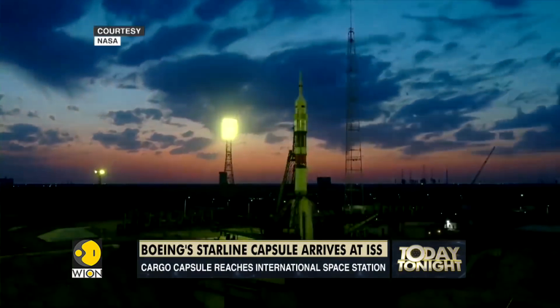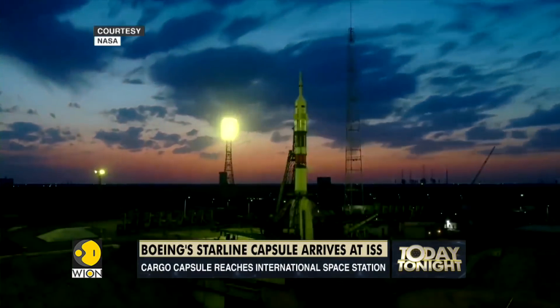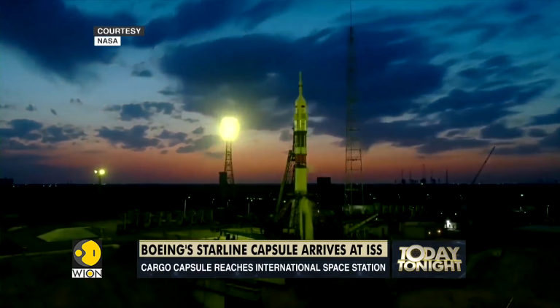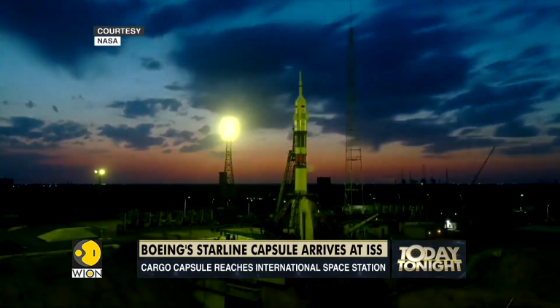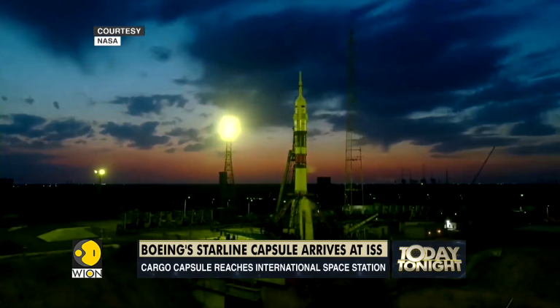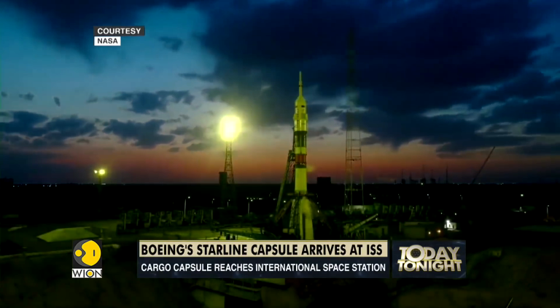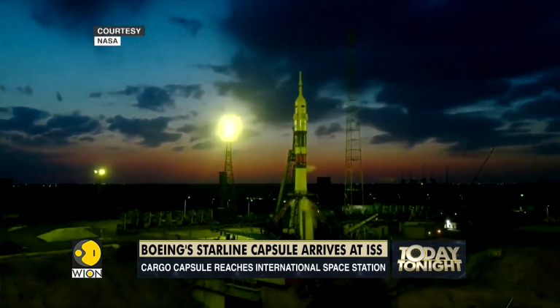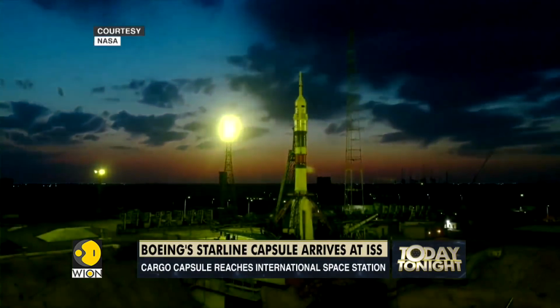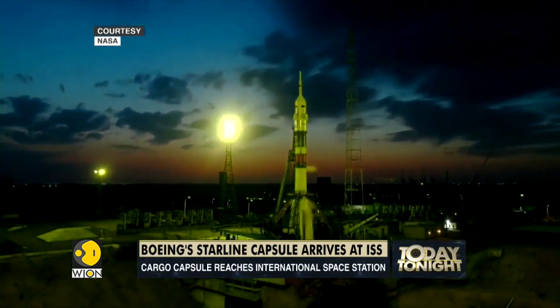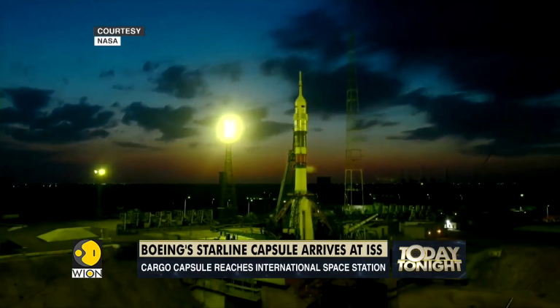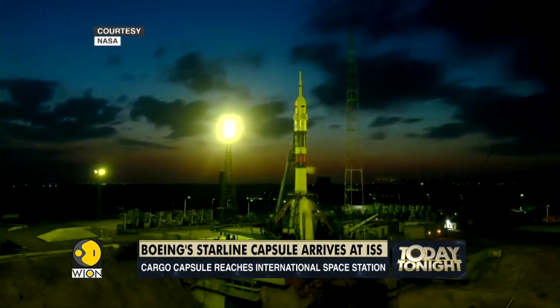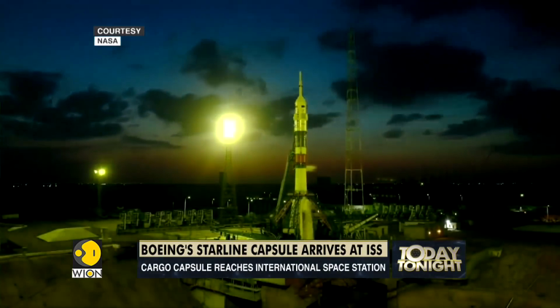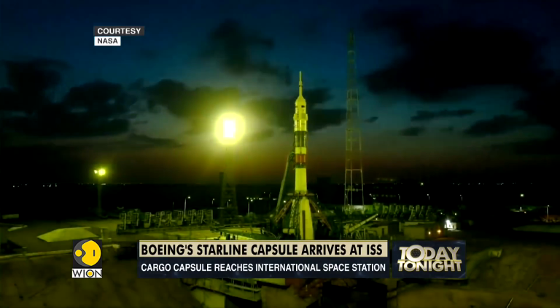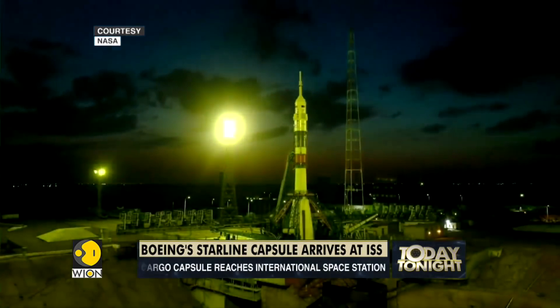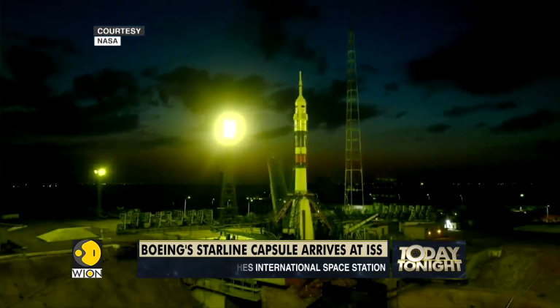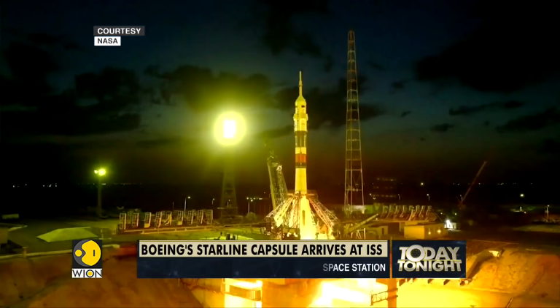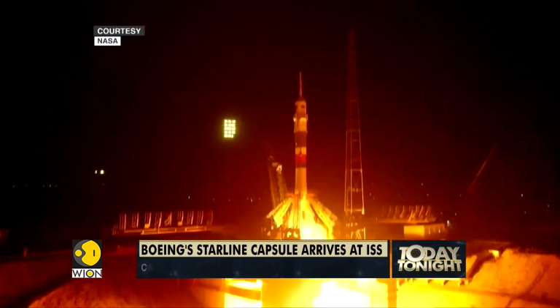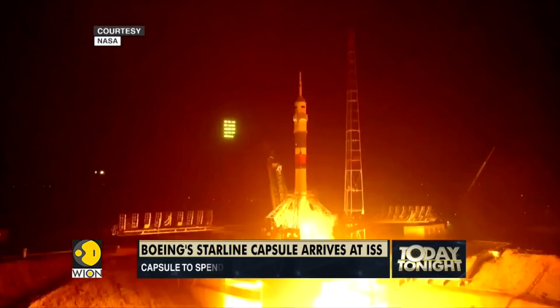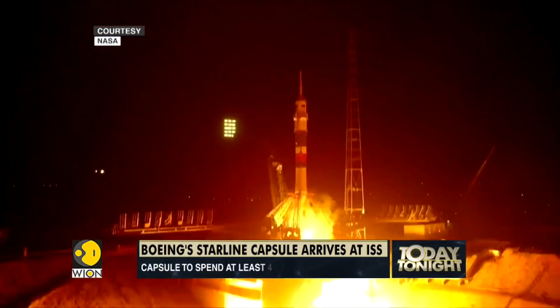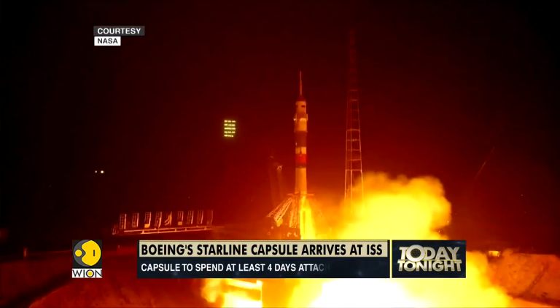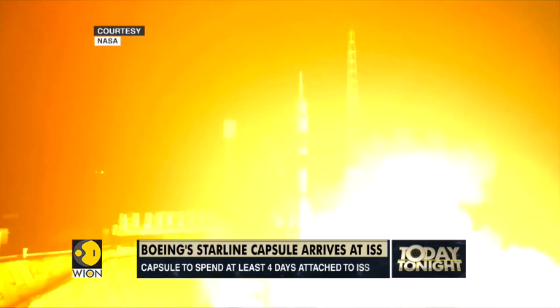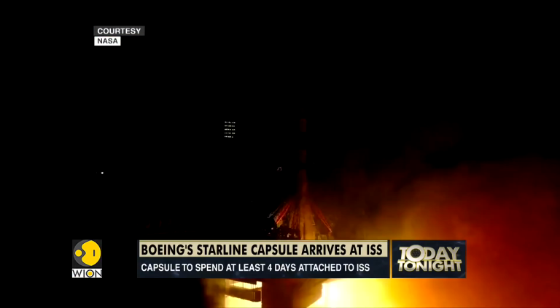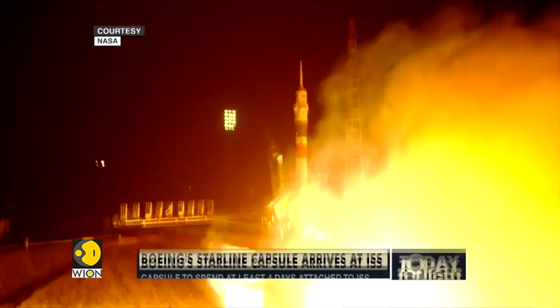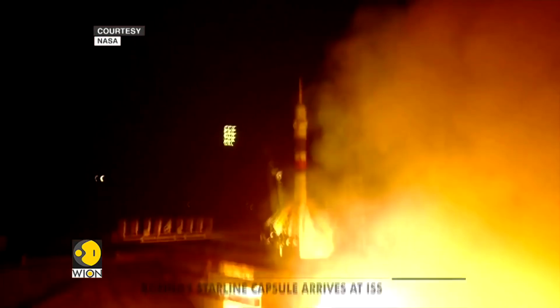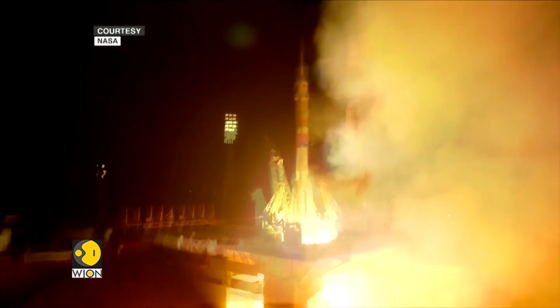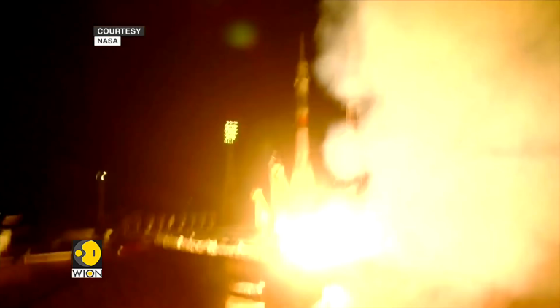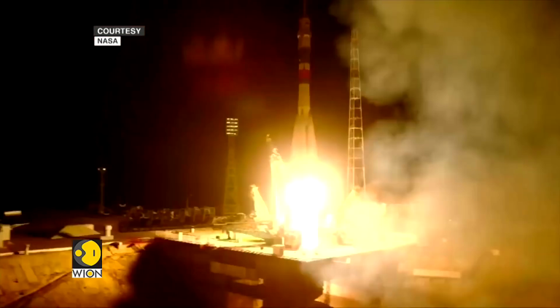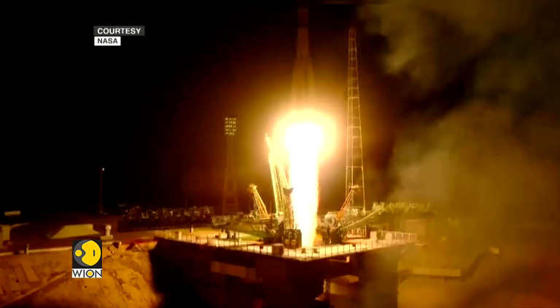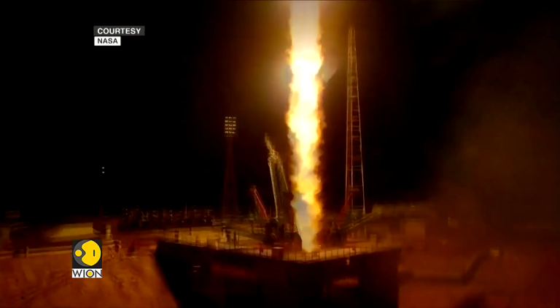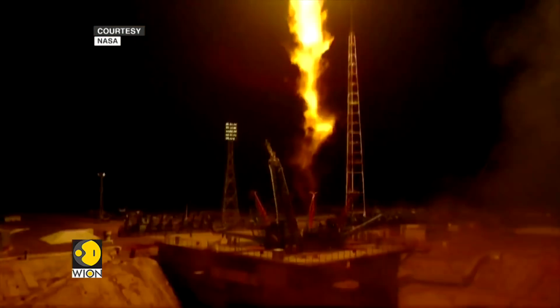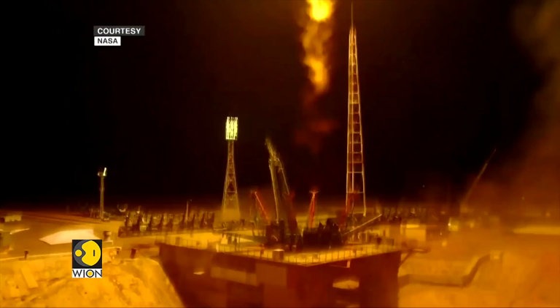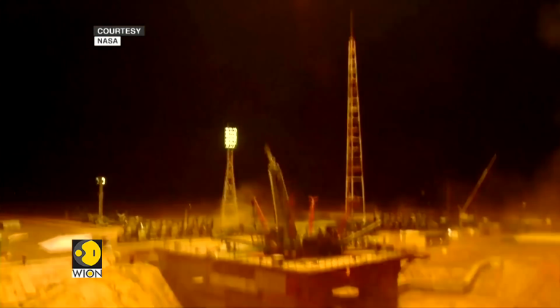NASA's chief told Reuters hours before liftoff, quote, having a backup is important to the country.